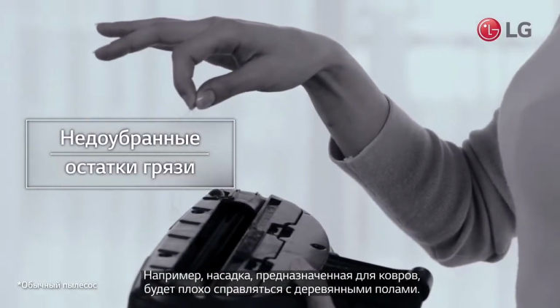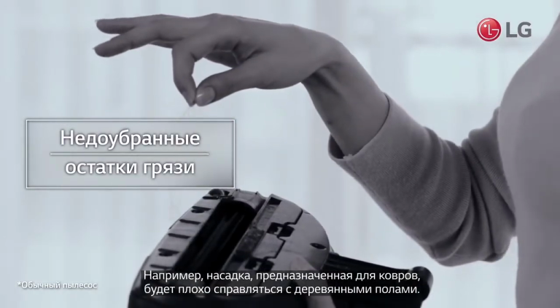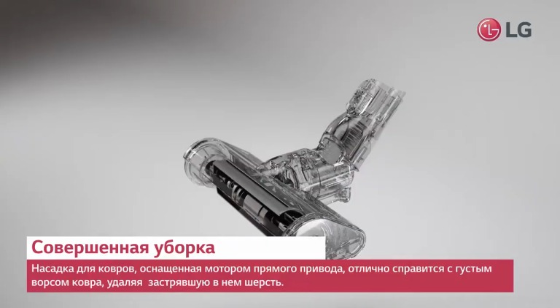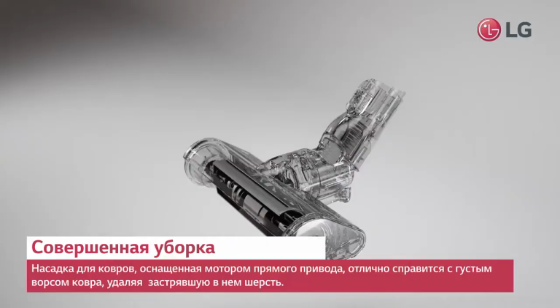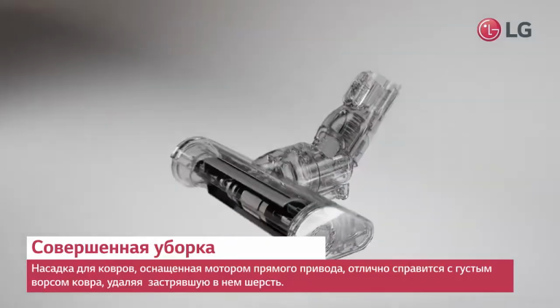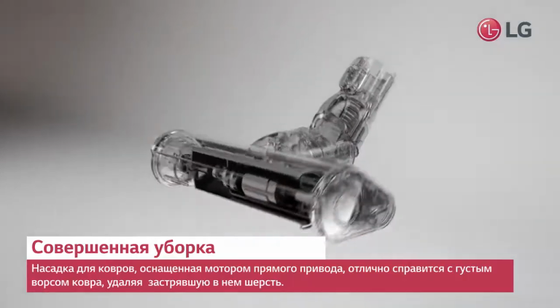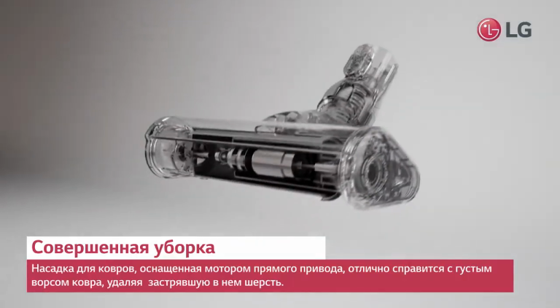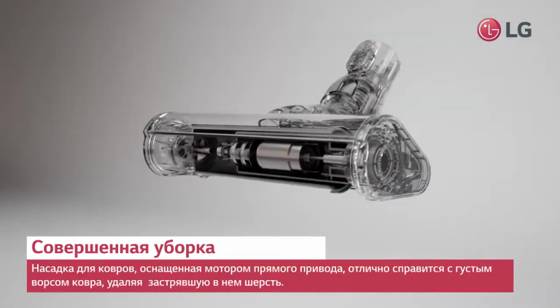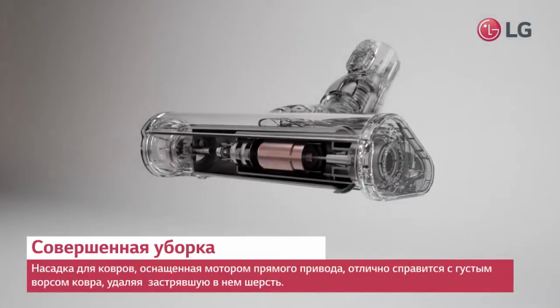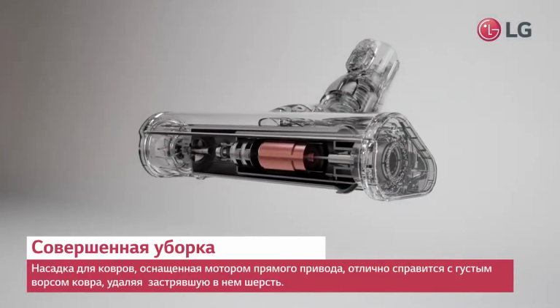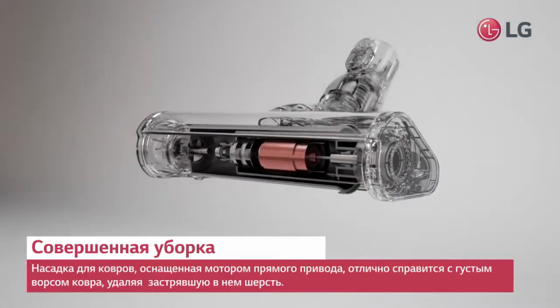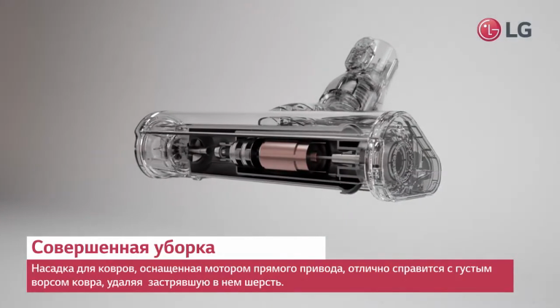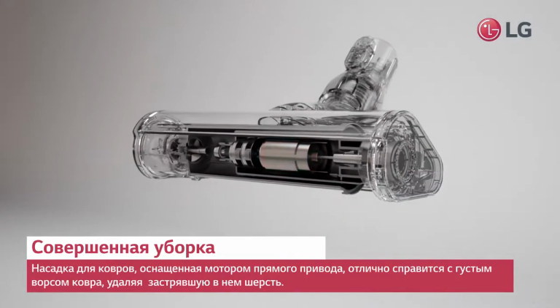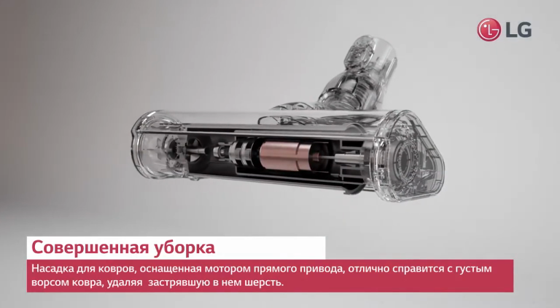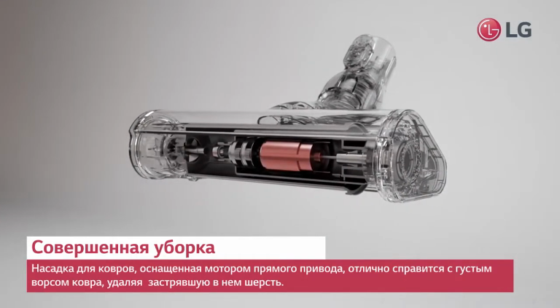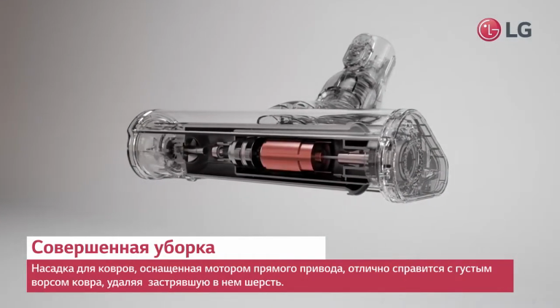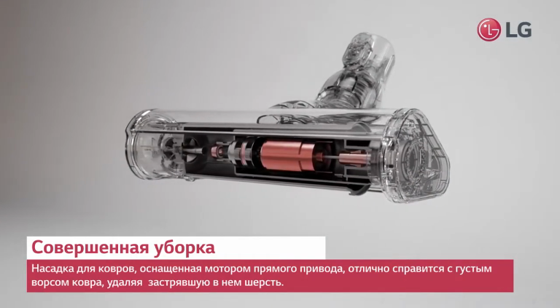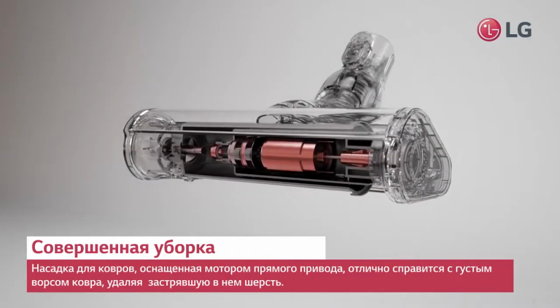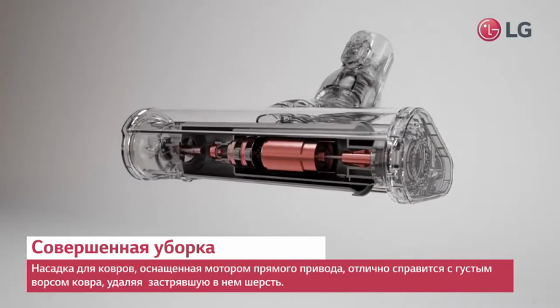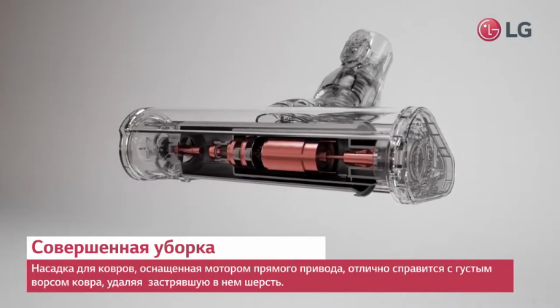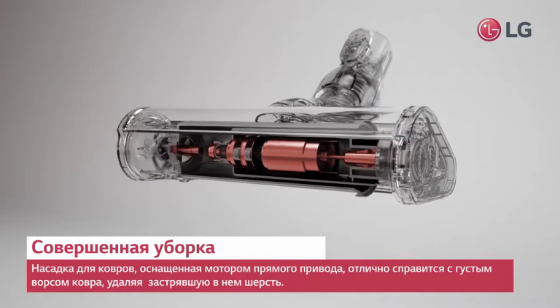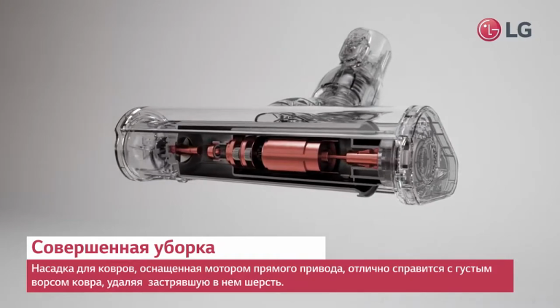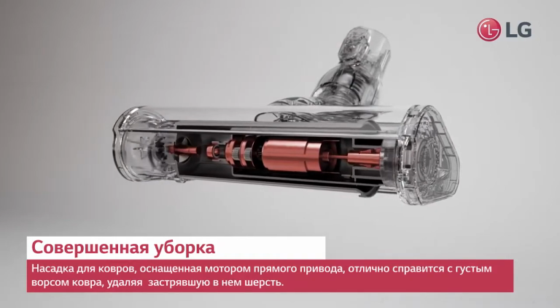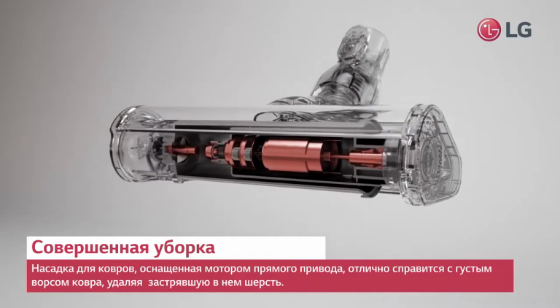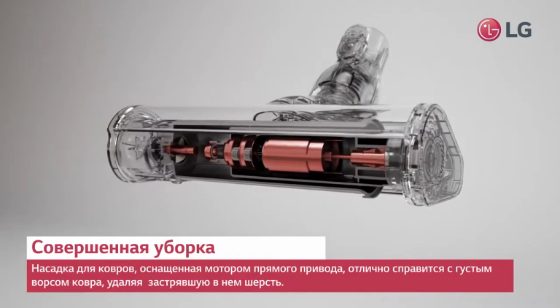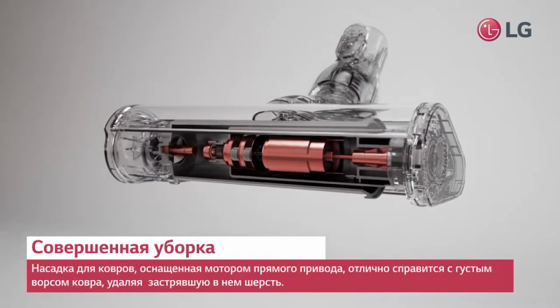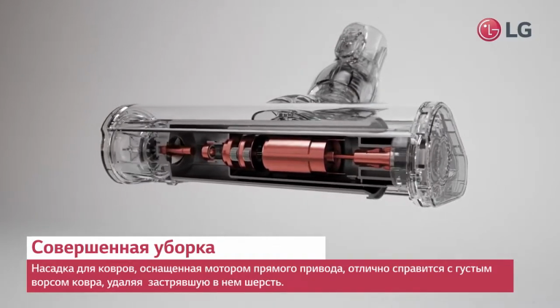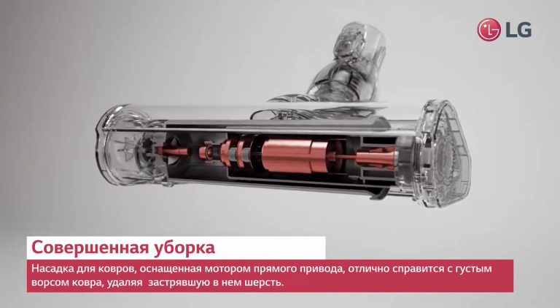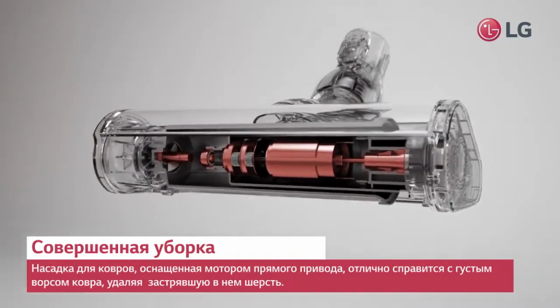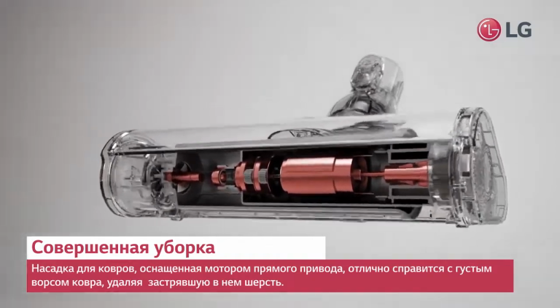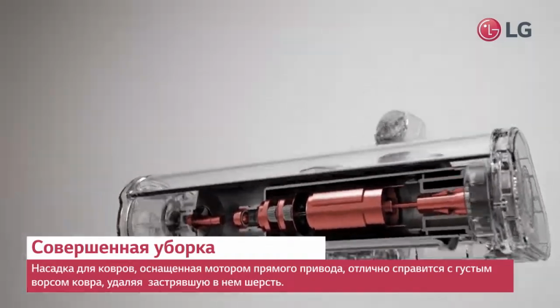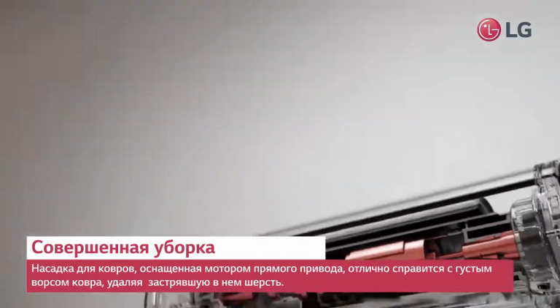The carpet nozzle's direct drive motor digs deep into carpets, removing fur stuck in the carpet fibers.